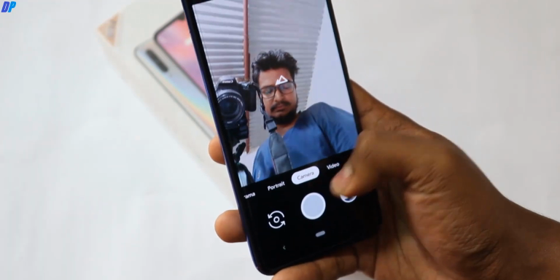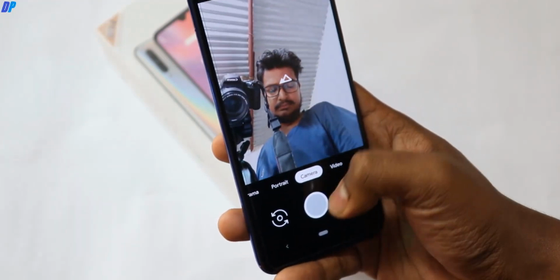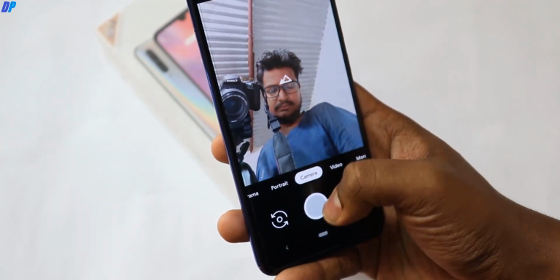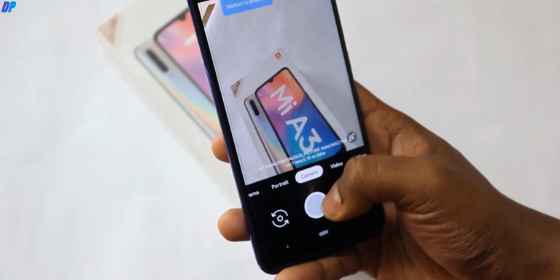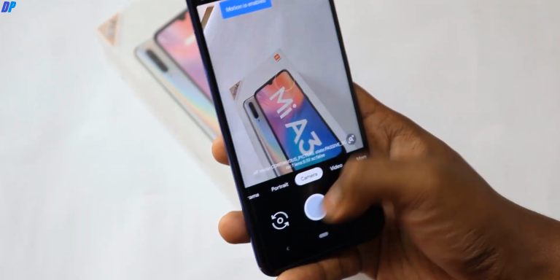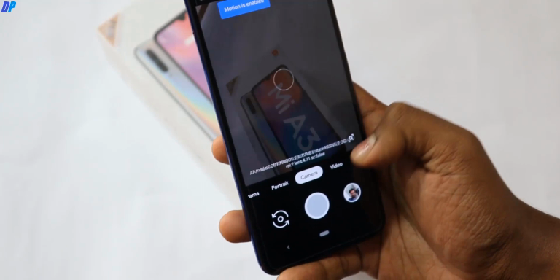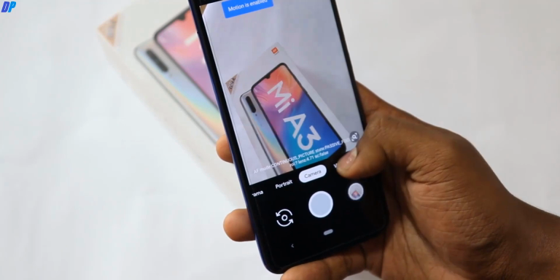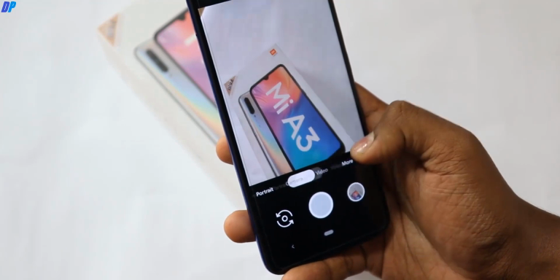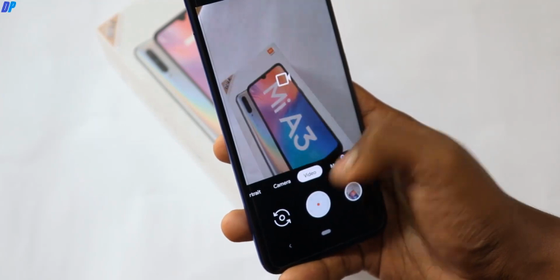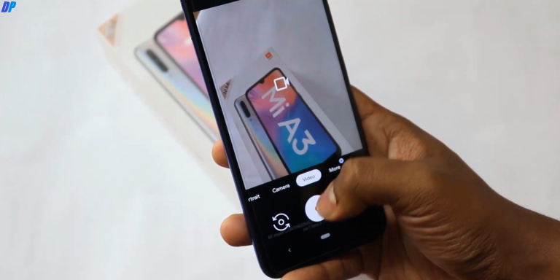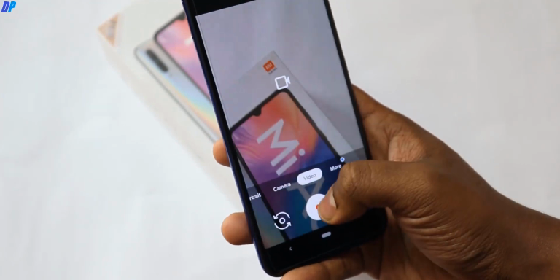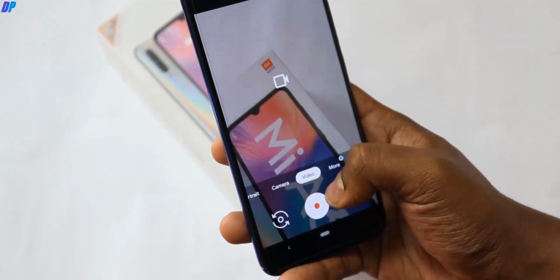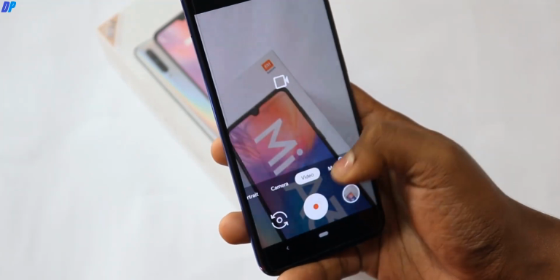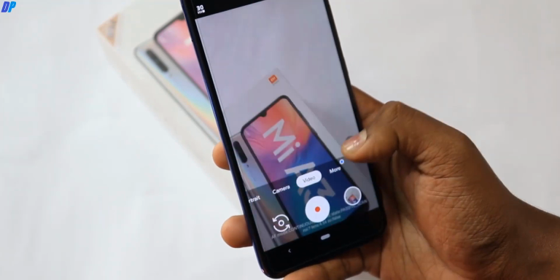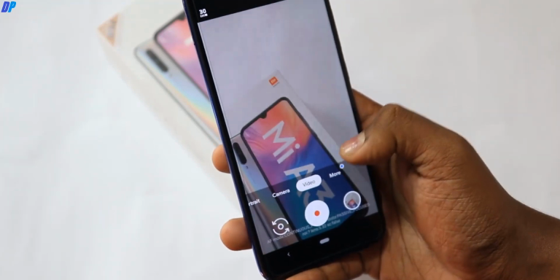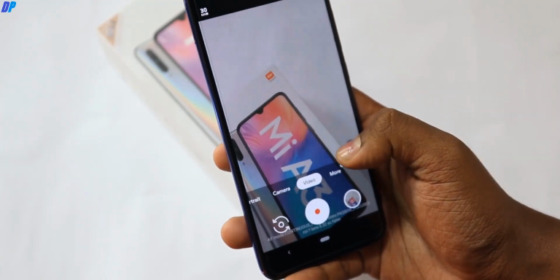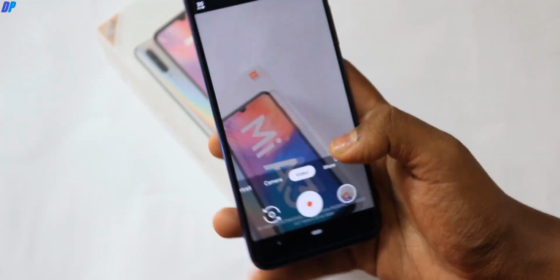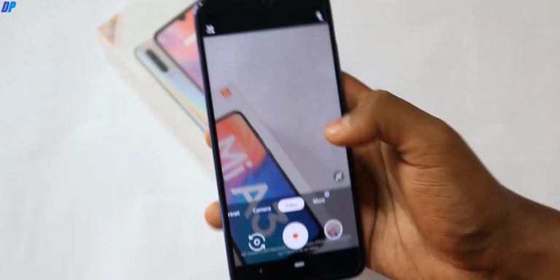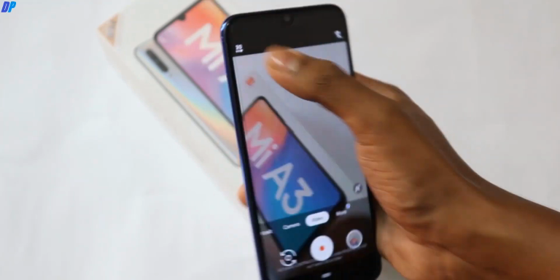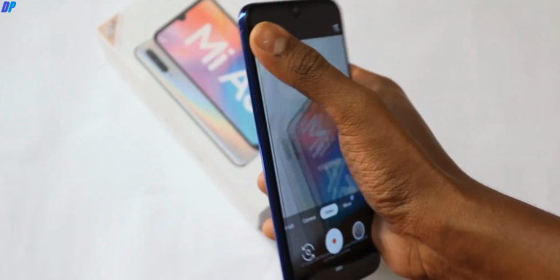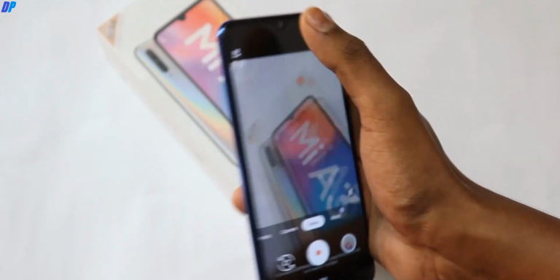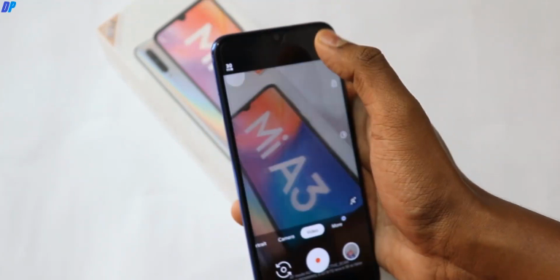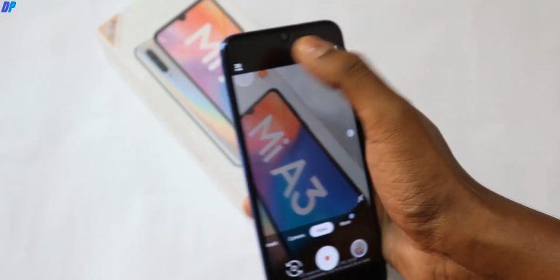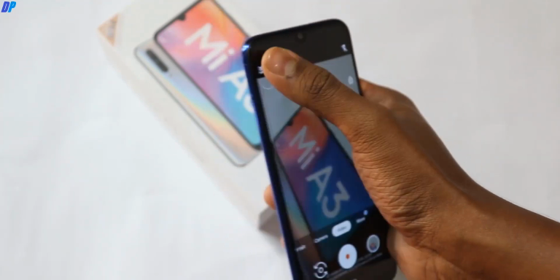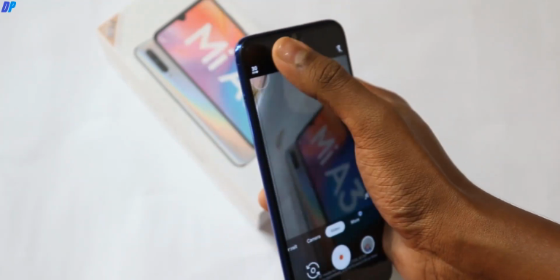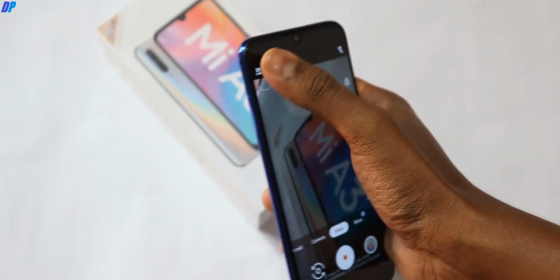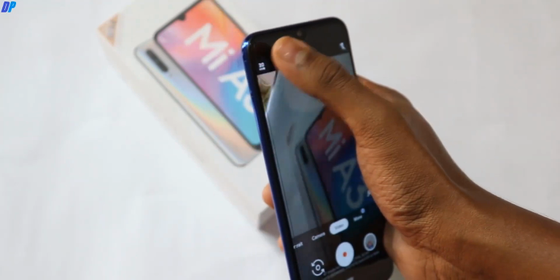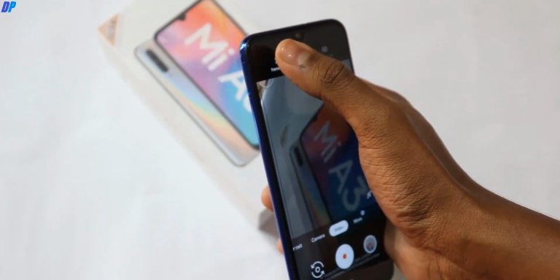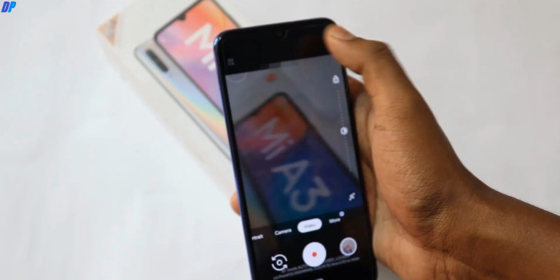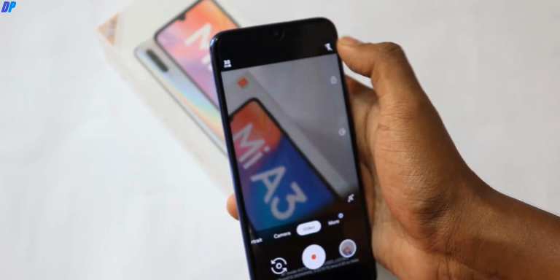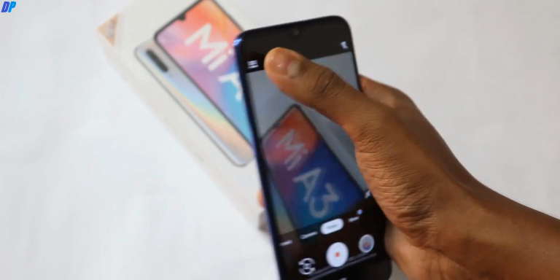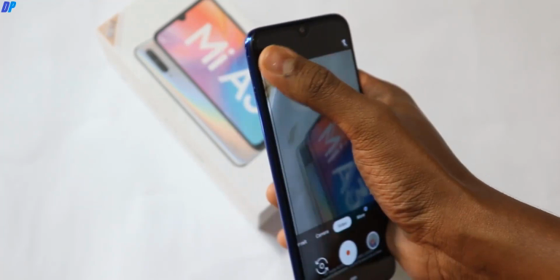Then we will talk about the video mode. In the video mode, you can also see 30 fps and 60 fps — both are working.